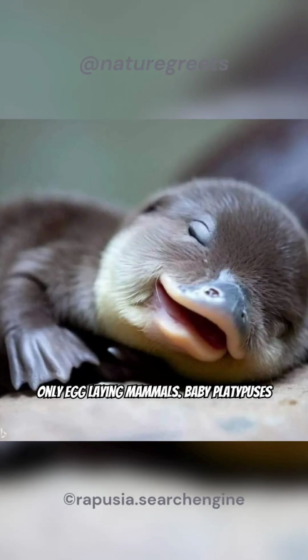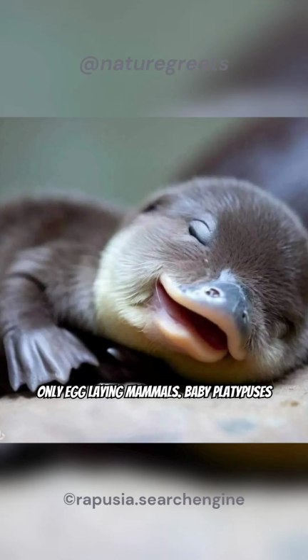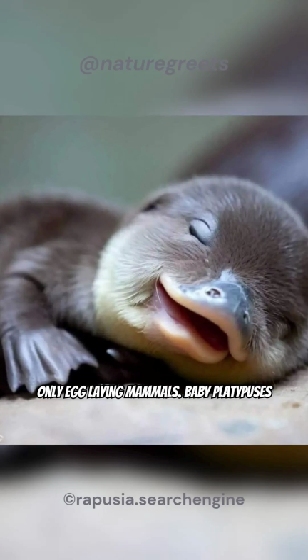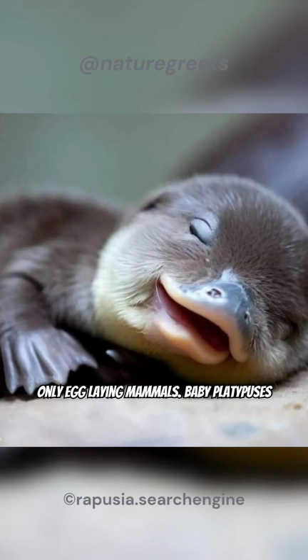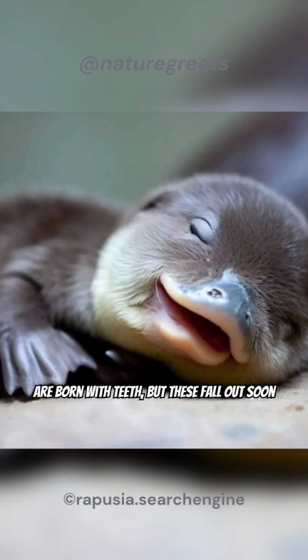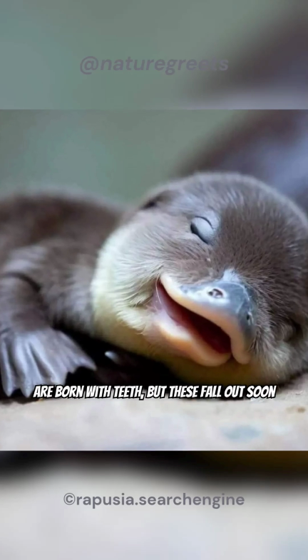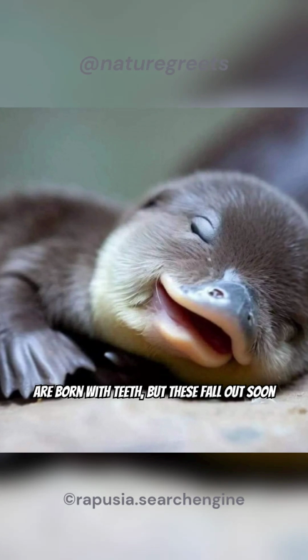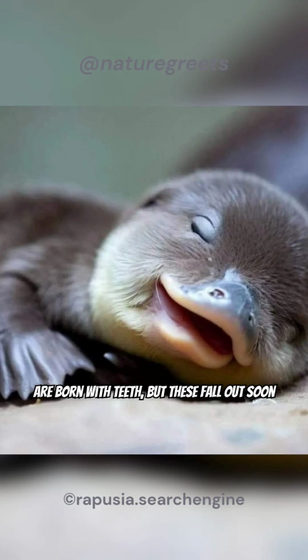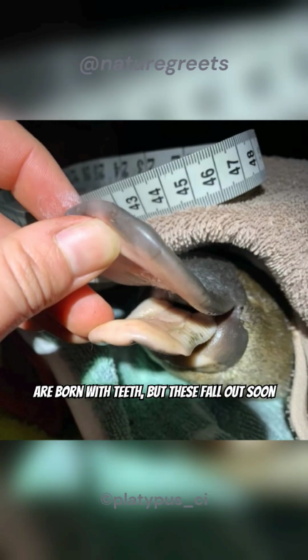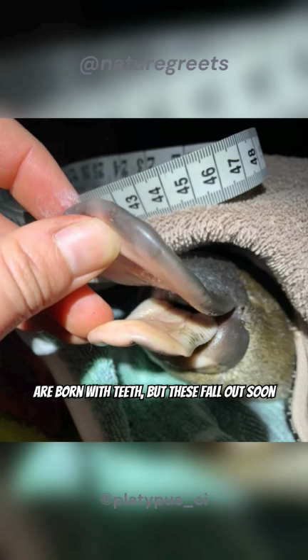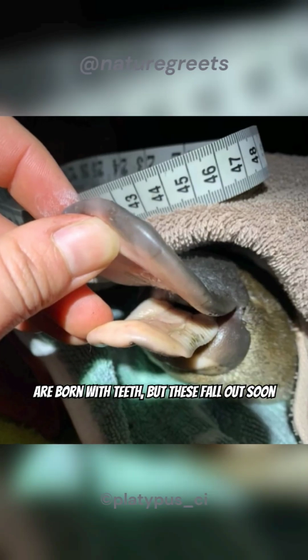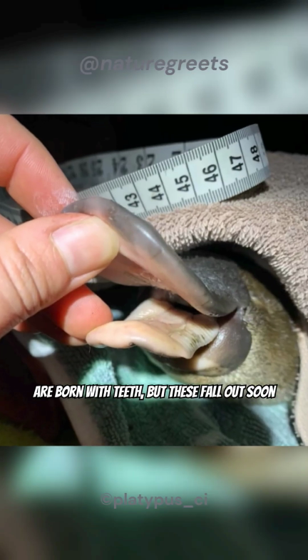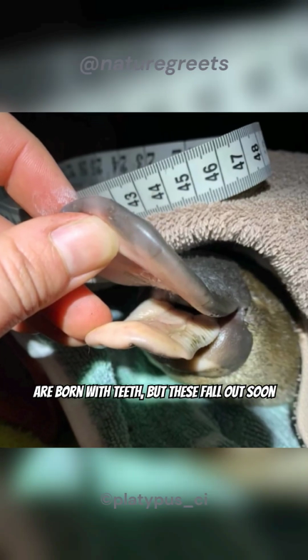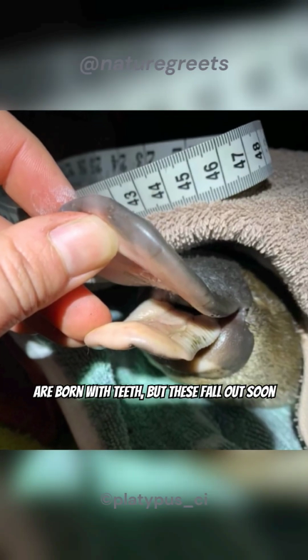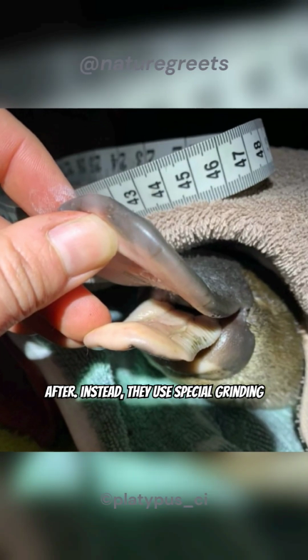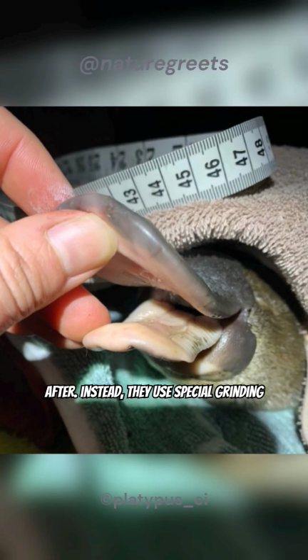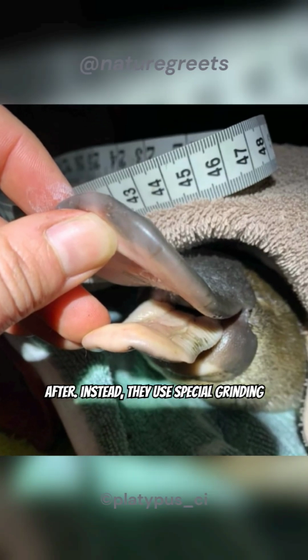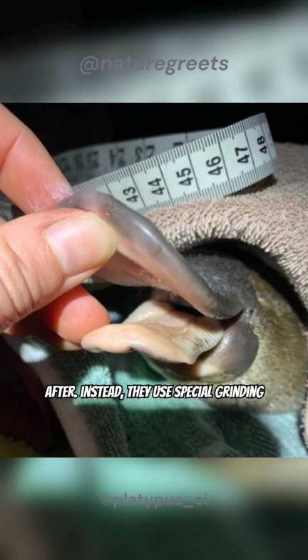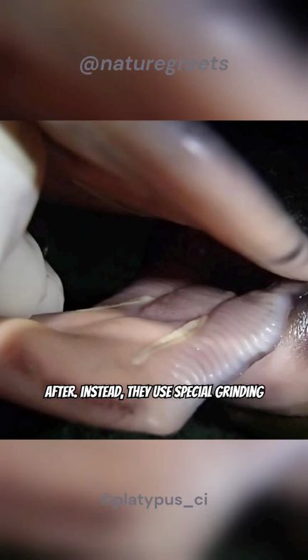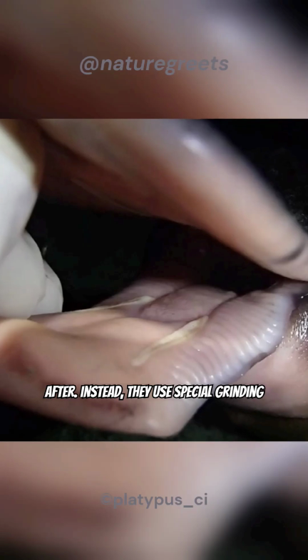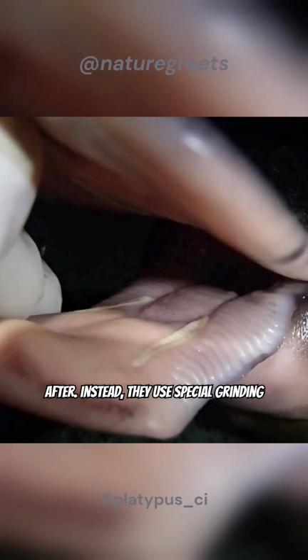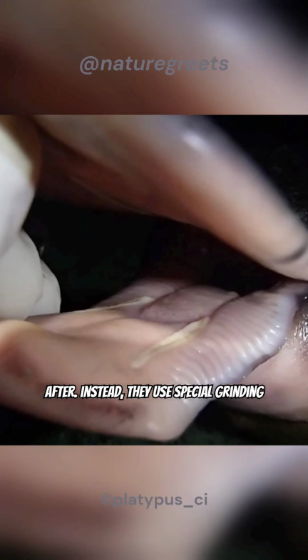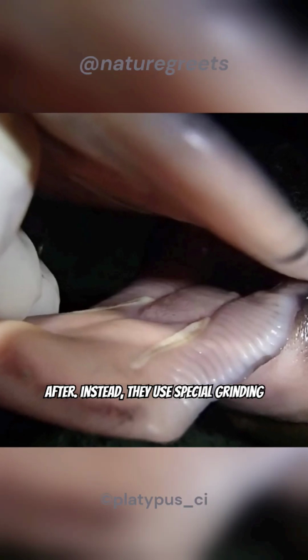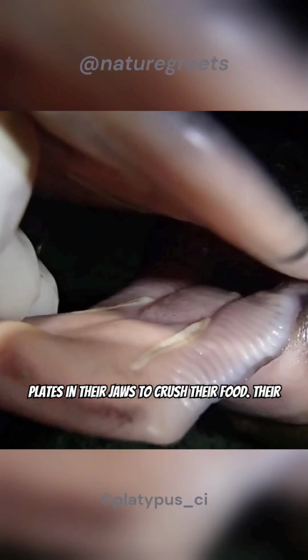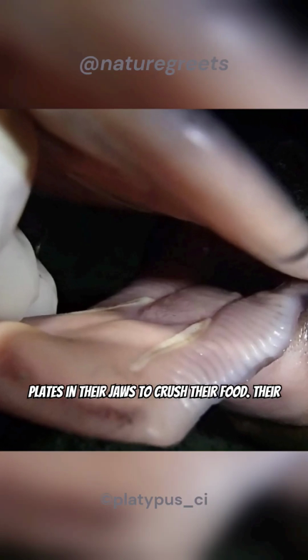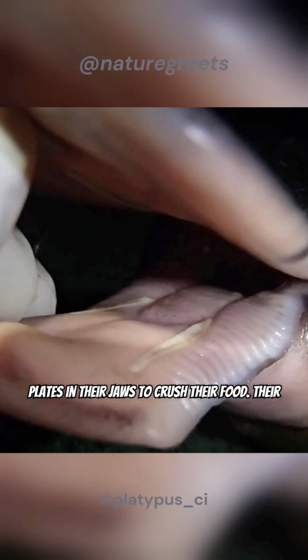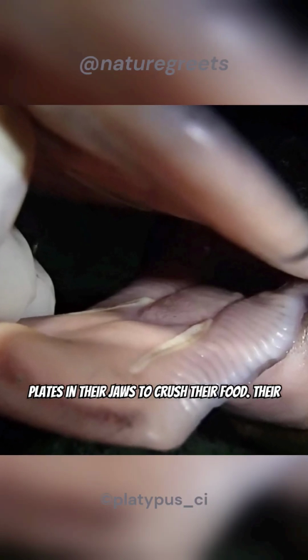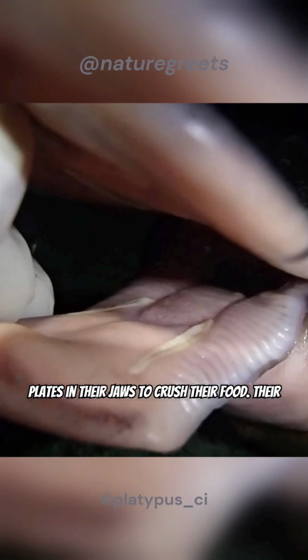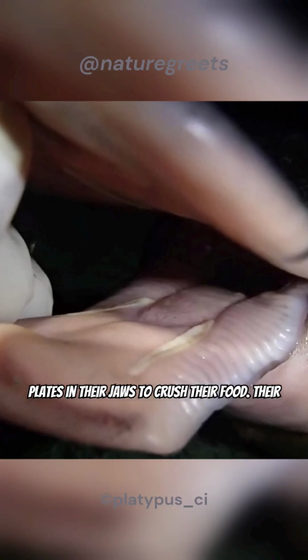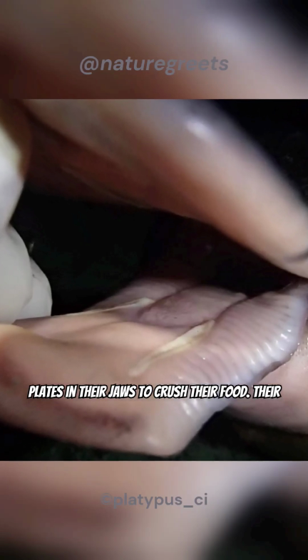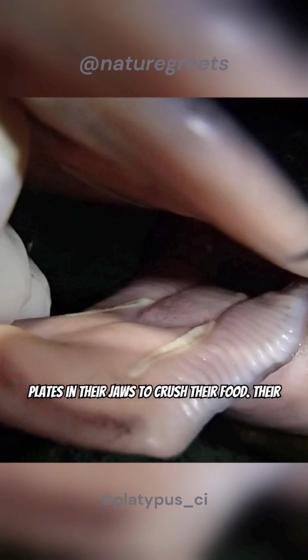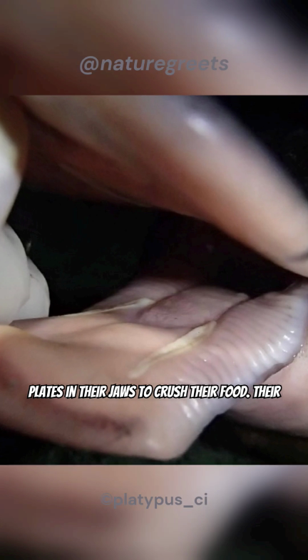Baby platypuses are born with teeth, but these fall out soon after. Instead, they use special grinding plates in their jaws to crush their food.